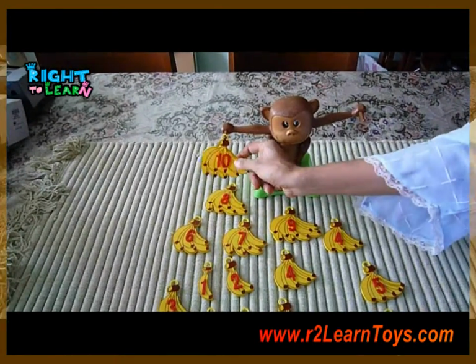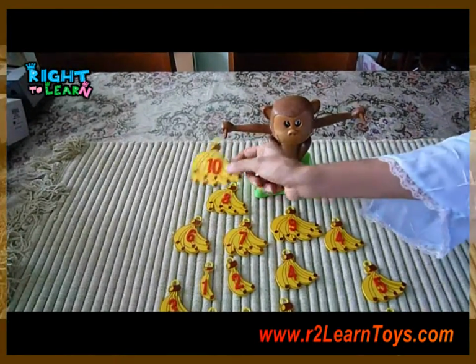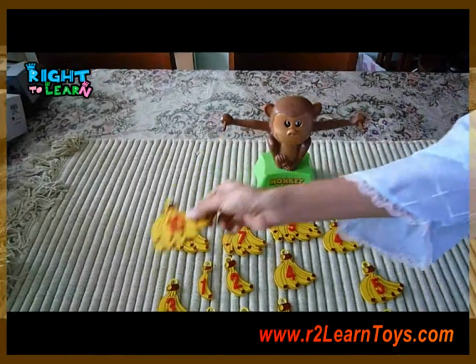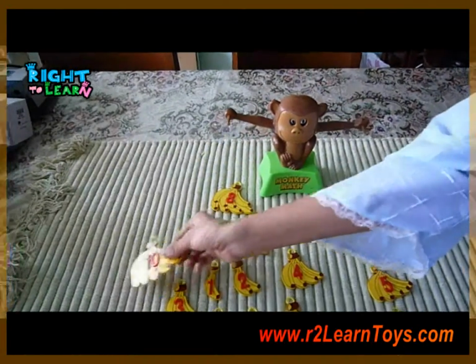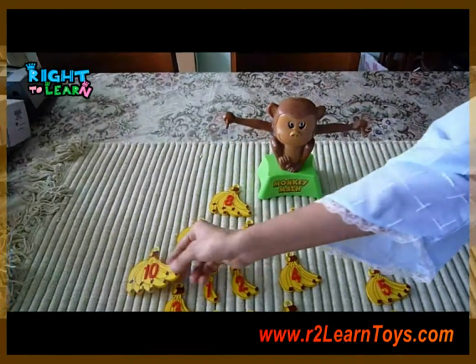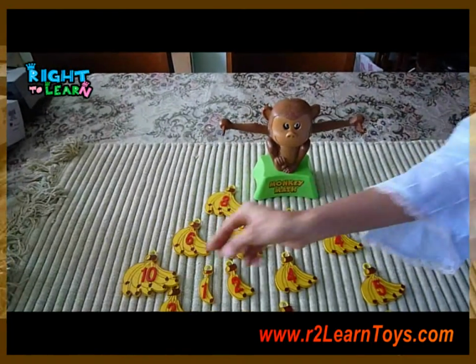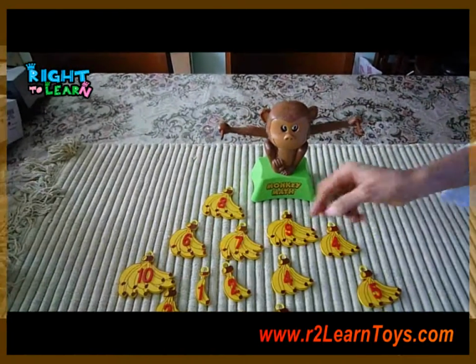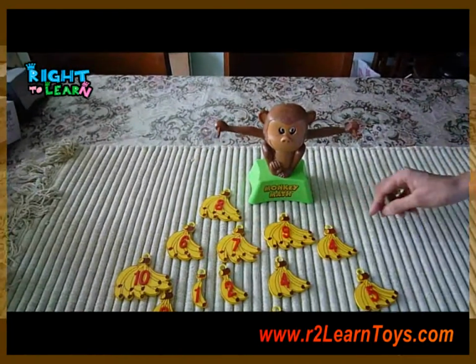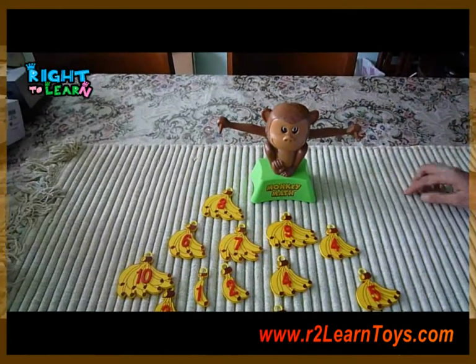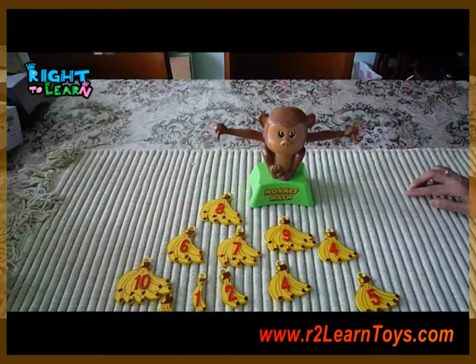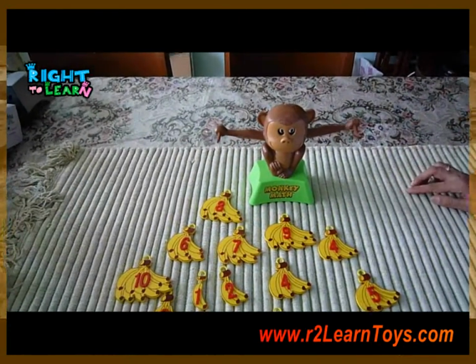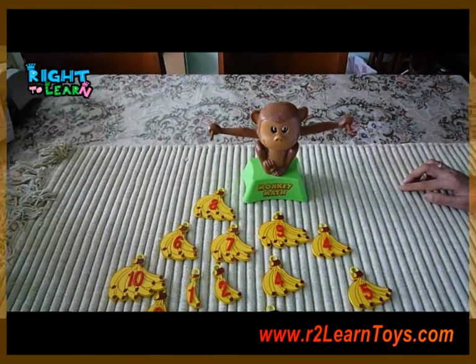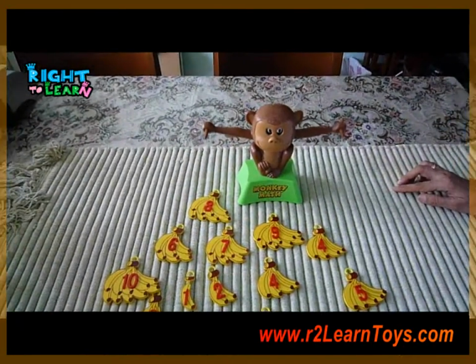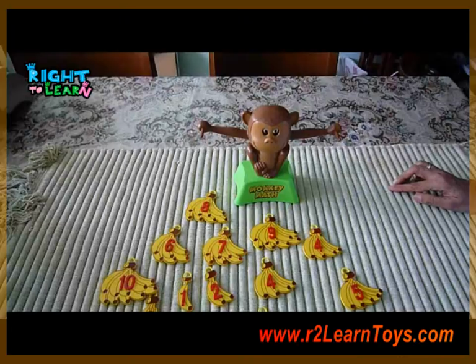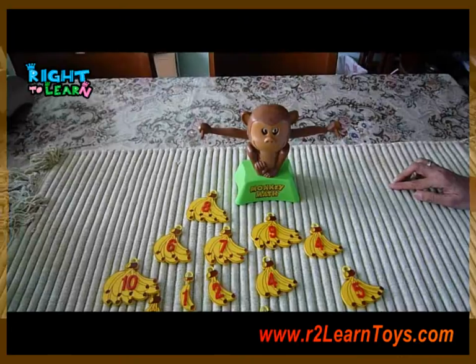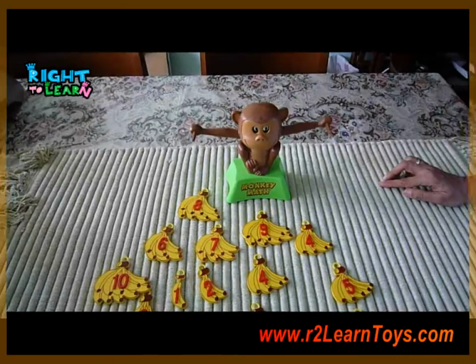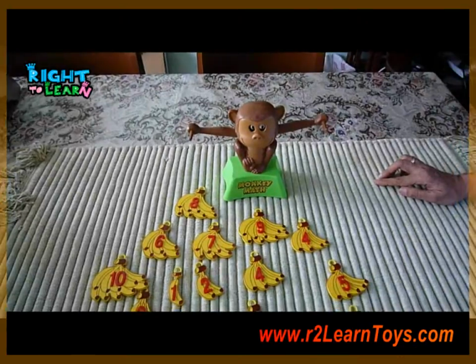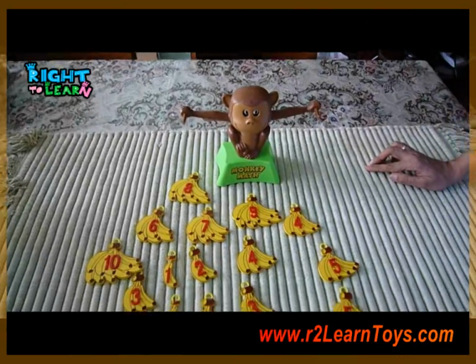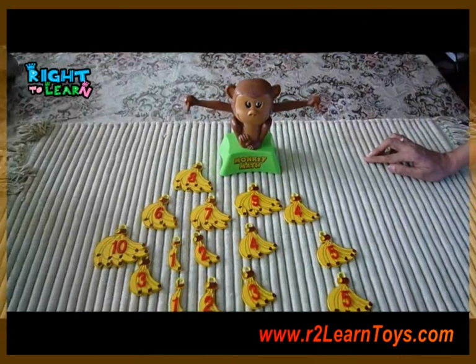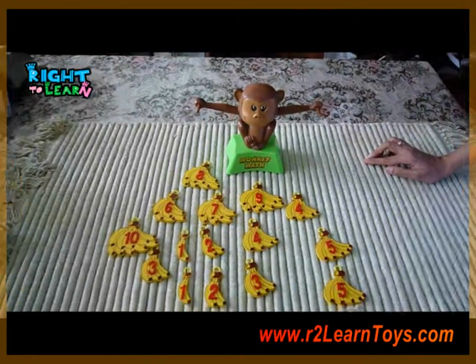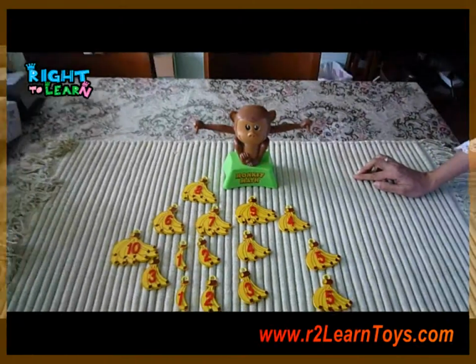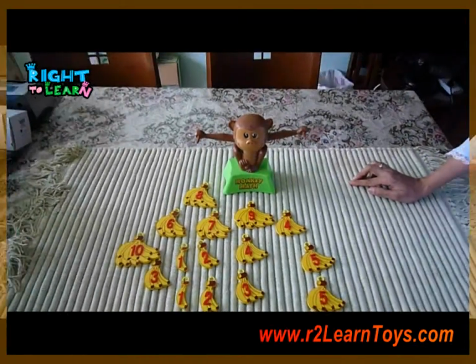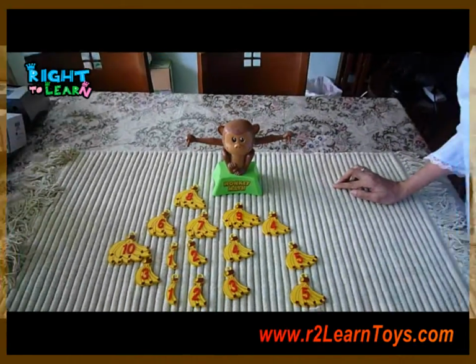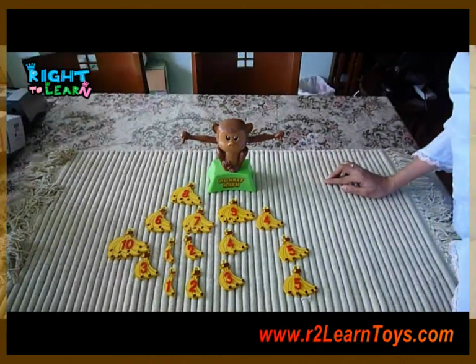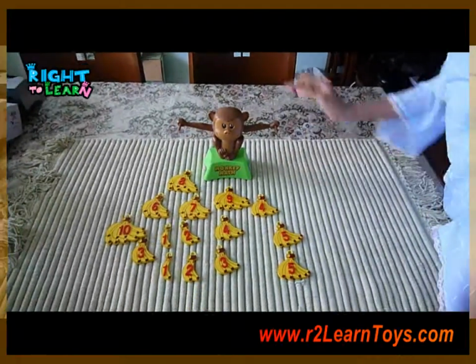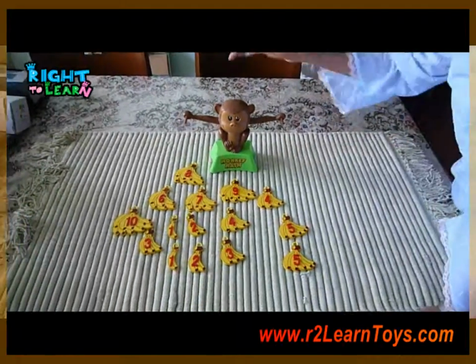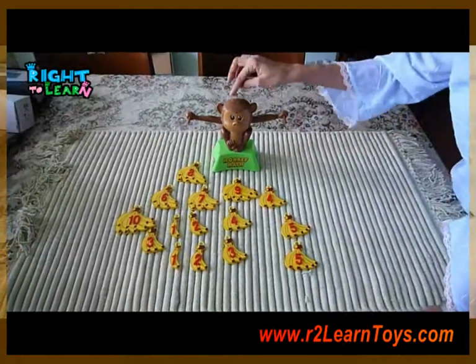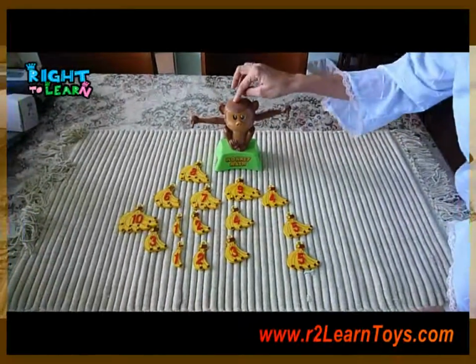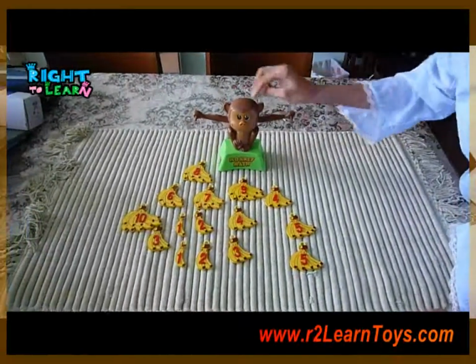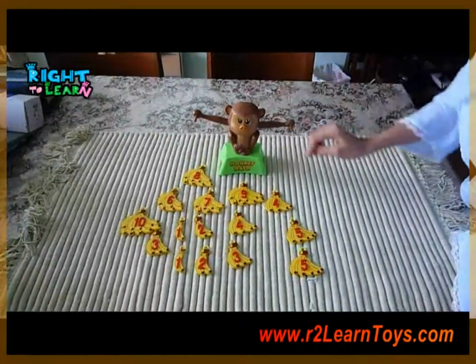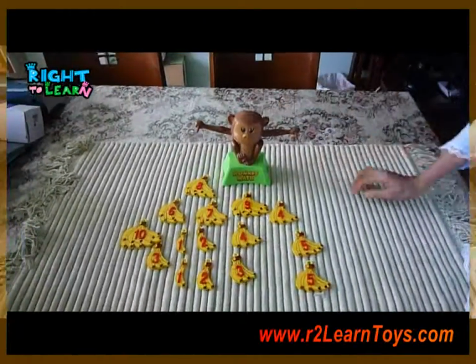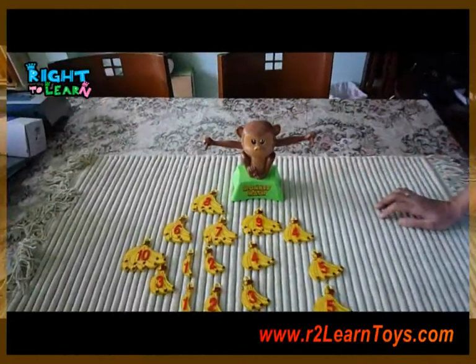So to start your child off with simple addition and number bonds, this is a great tool.